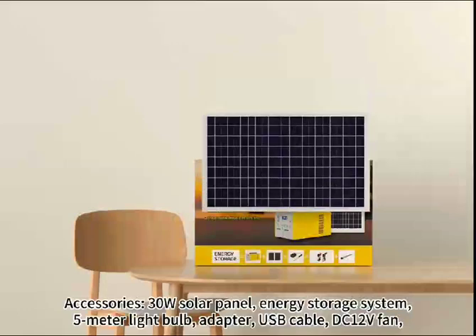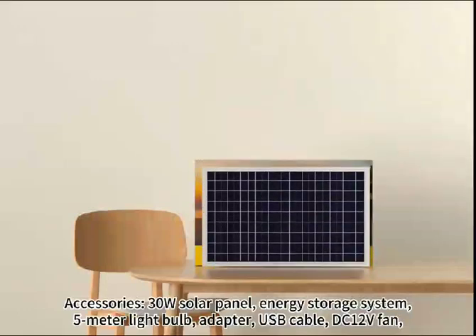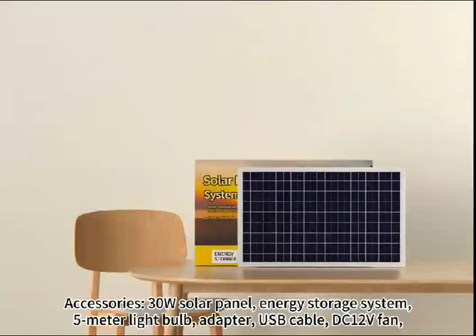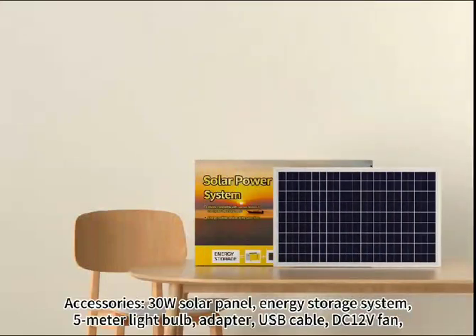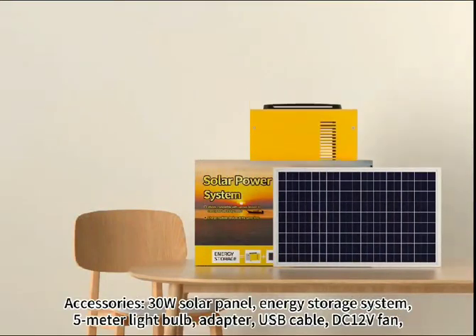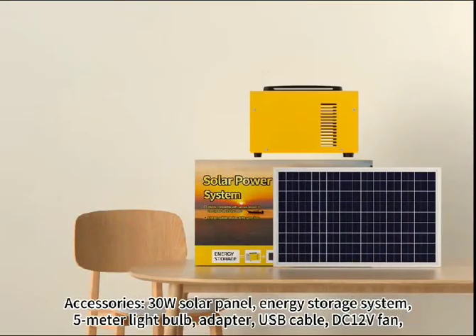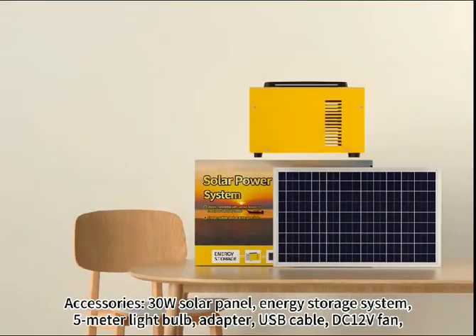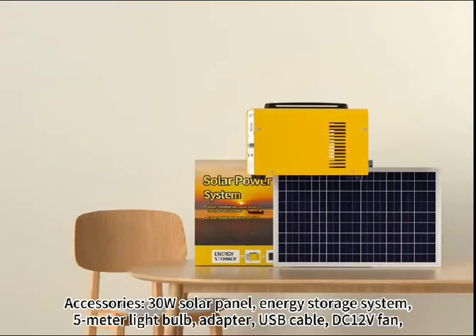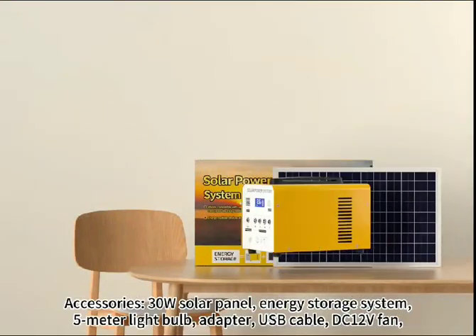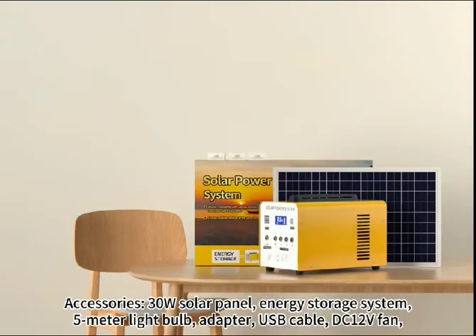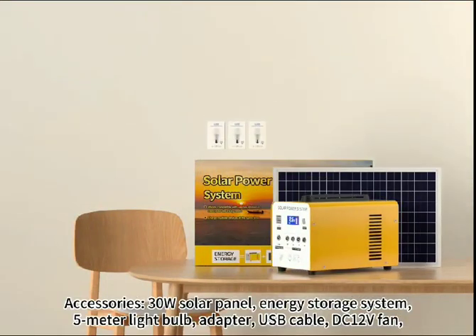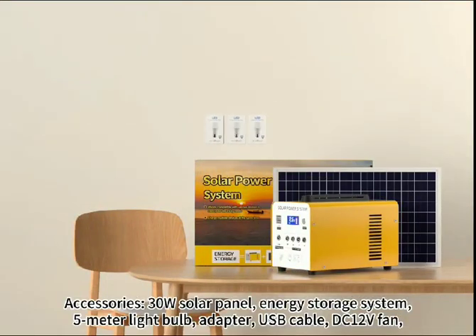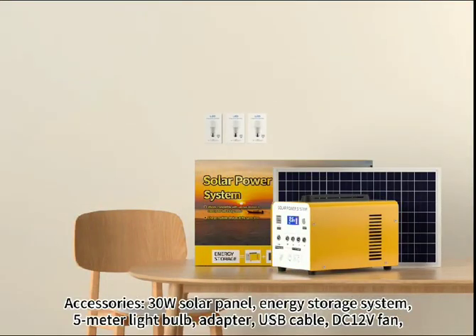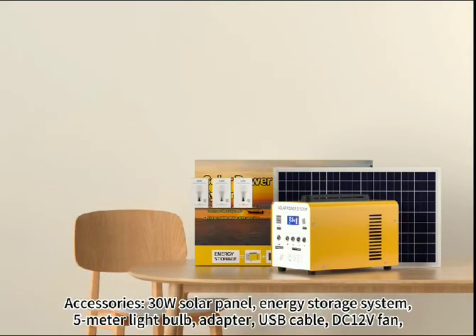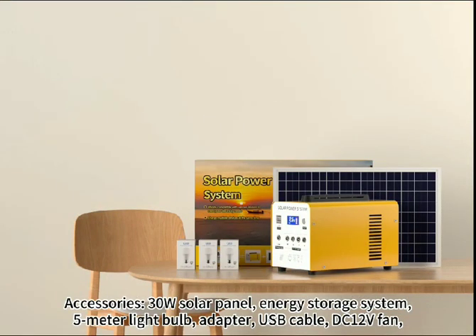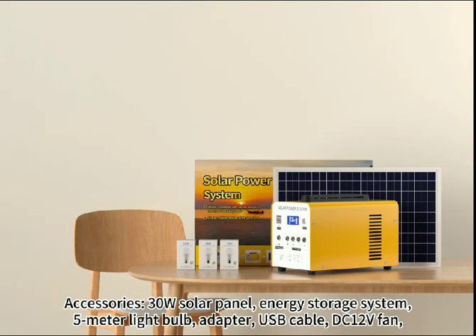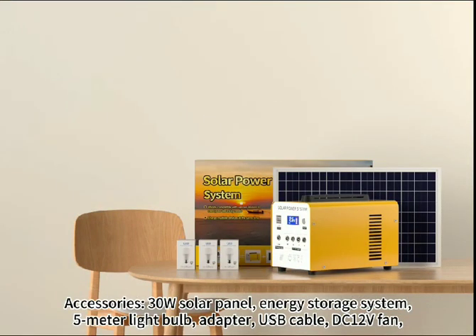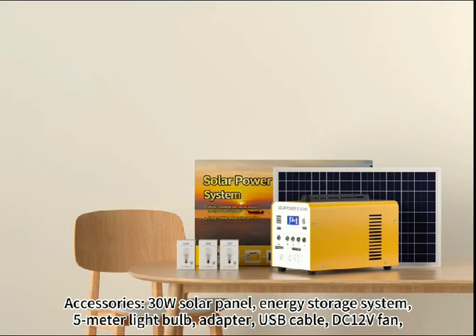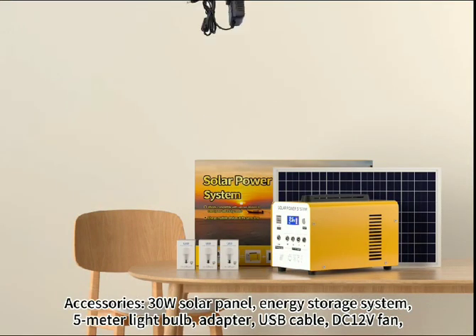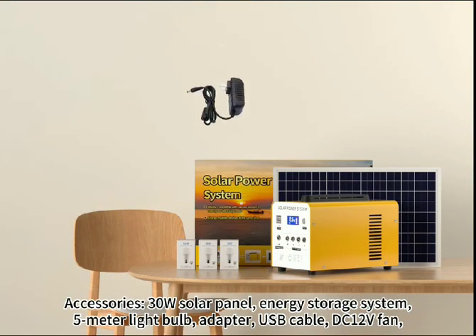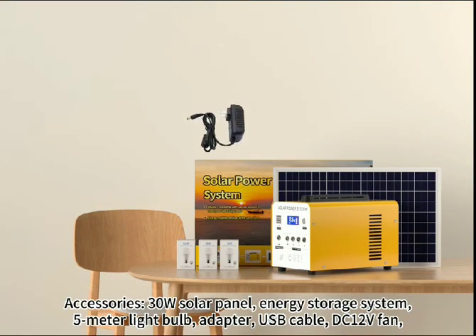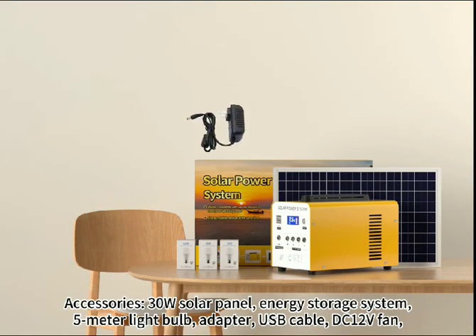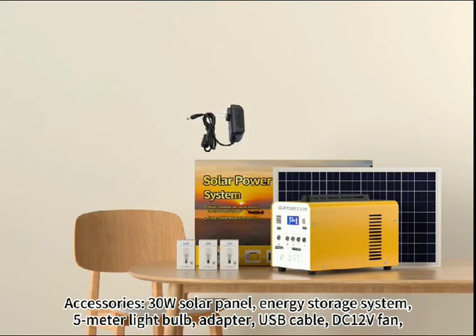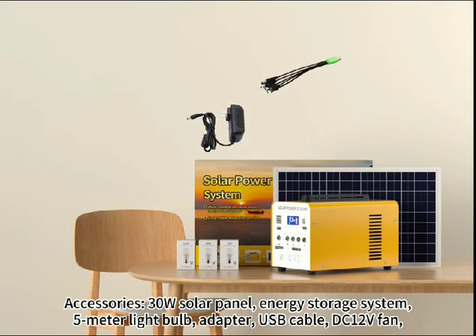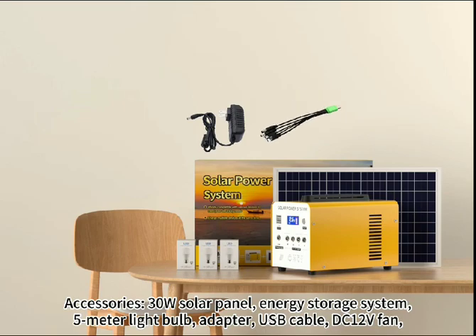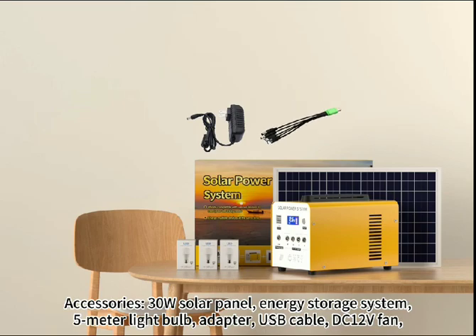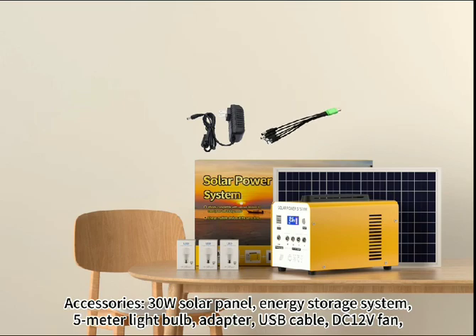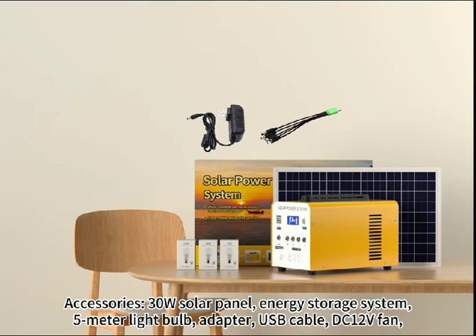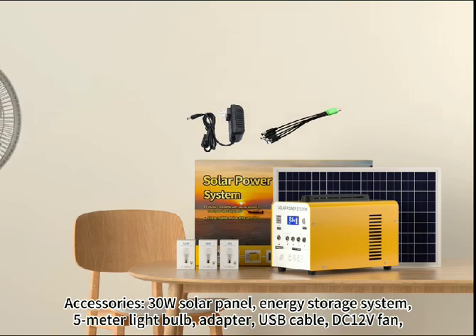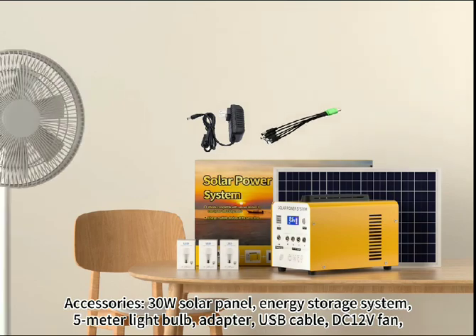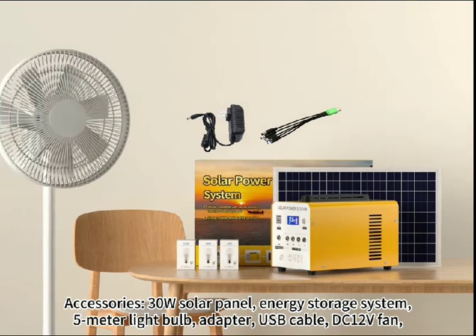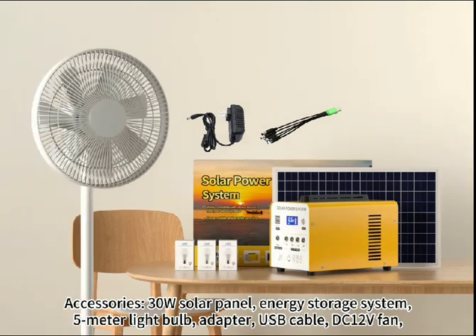38 solar panel, energy storage system, WM light bulb, adapter, USB cable, DC-share, V-fan.